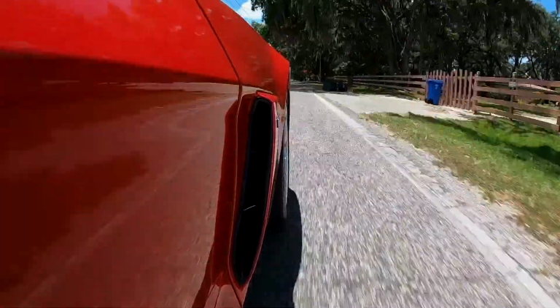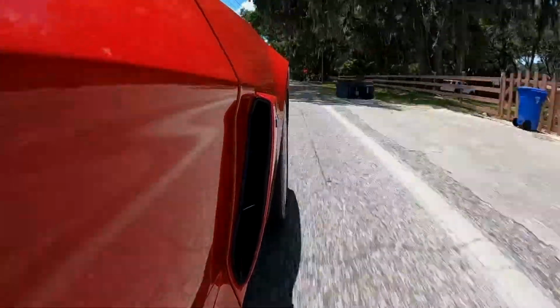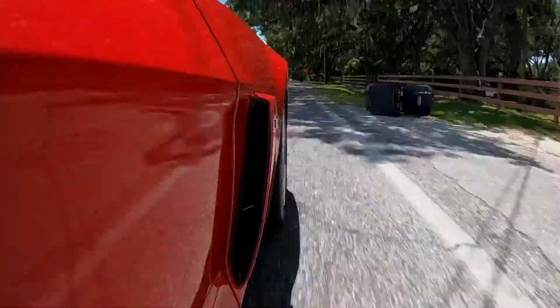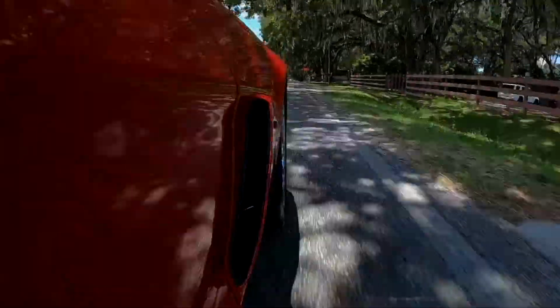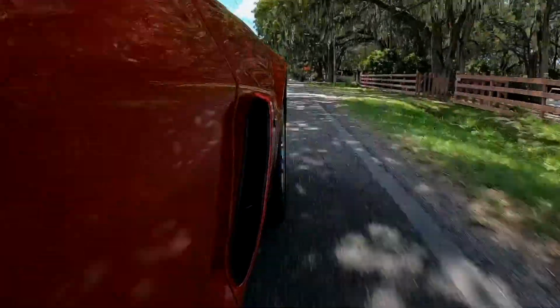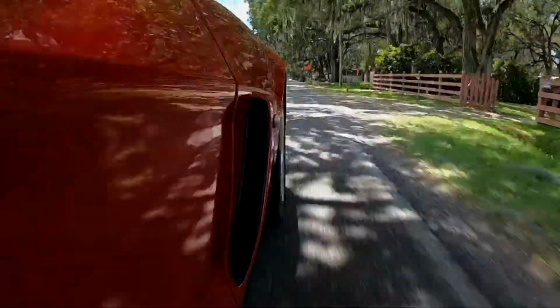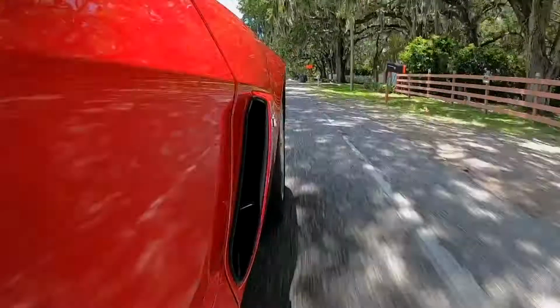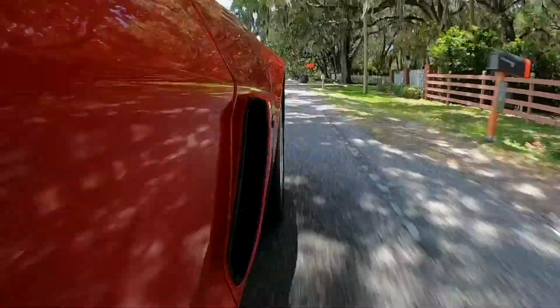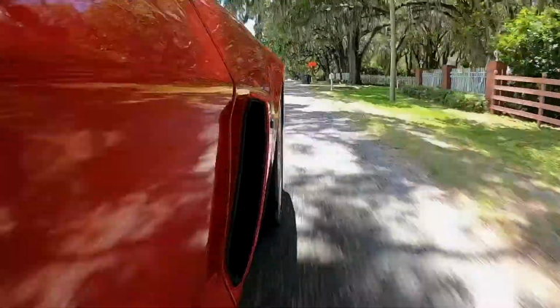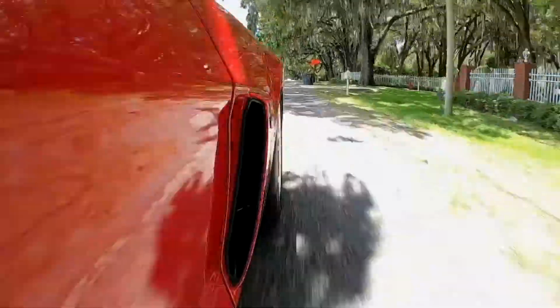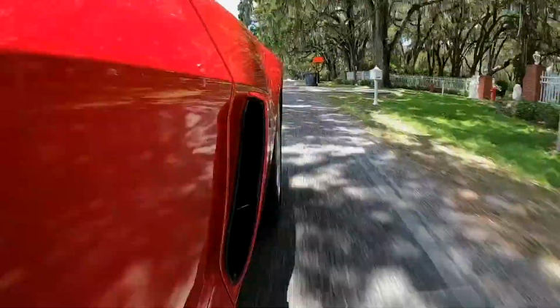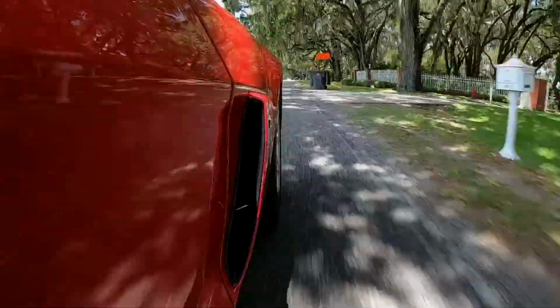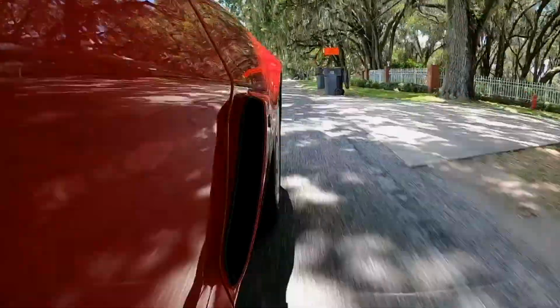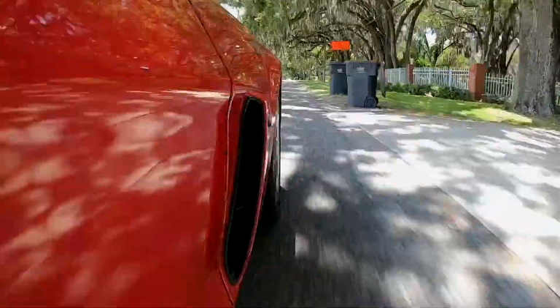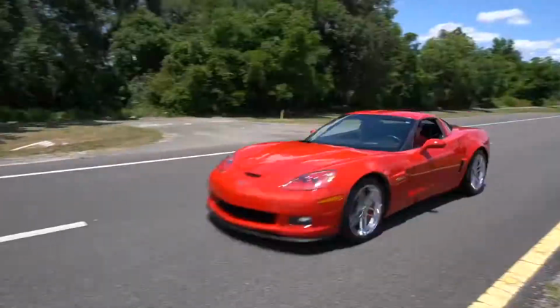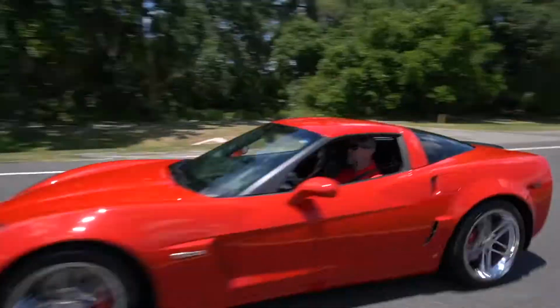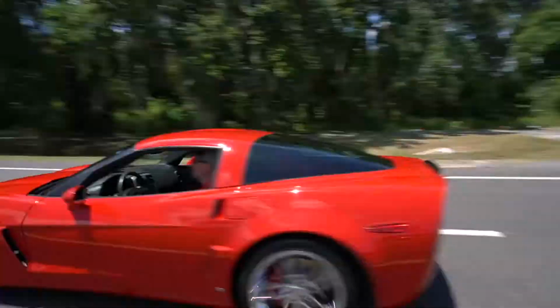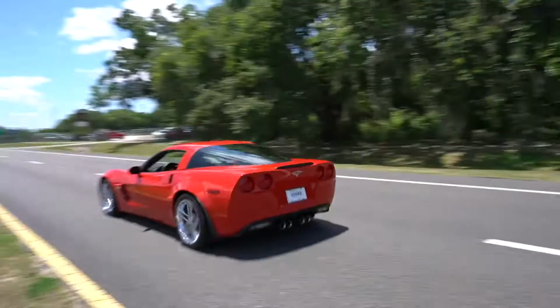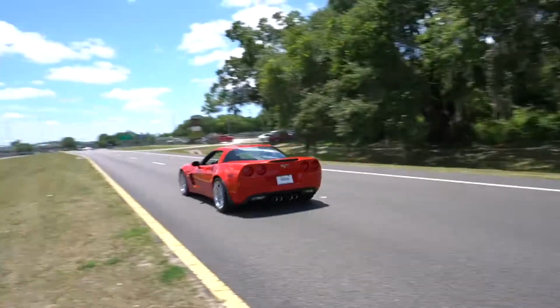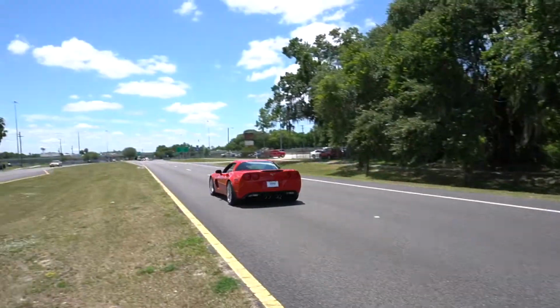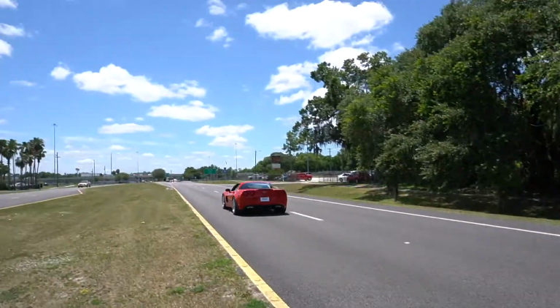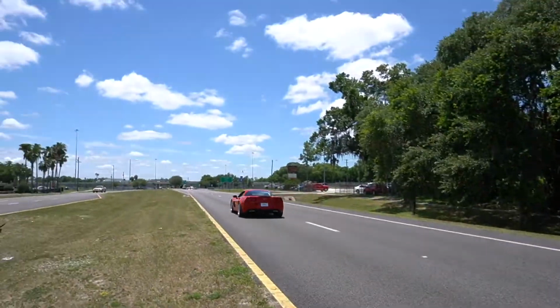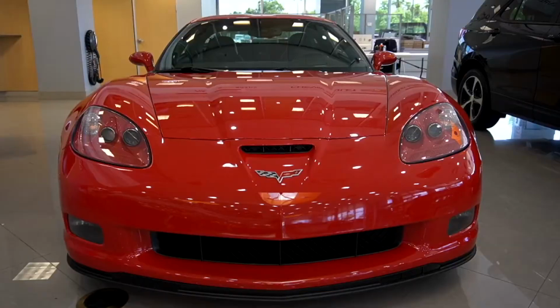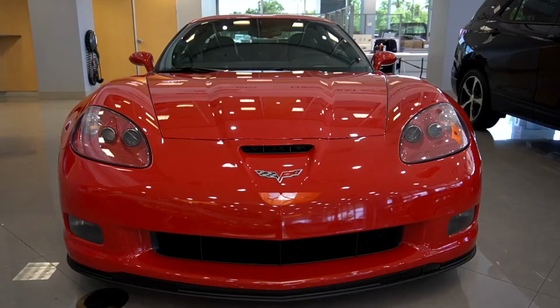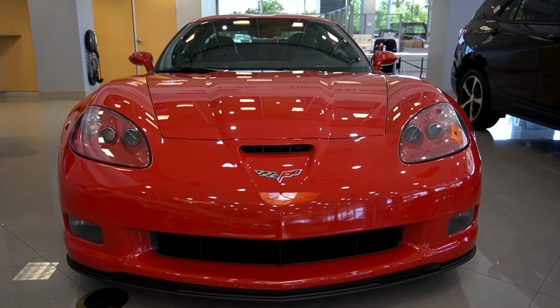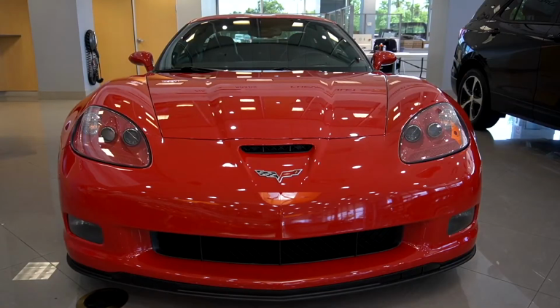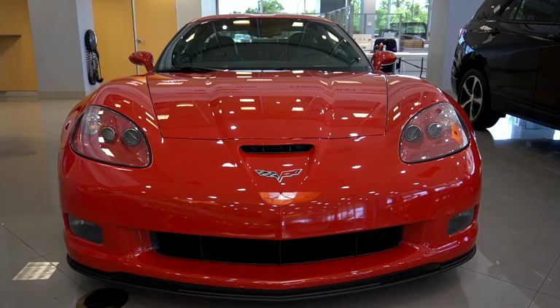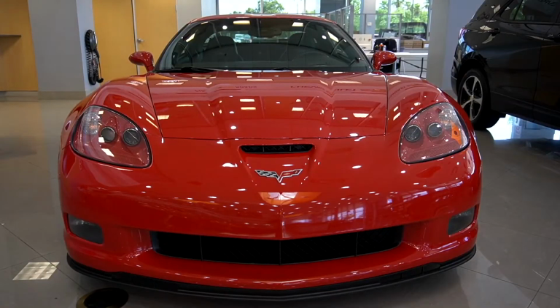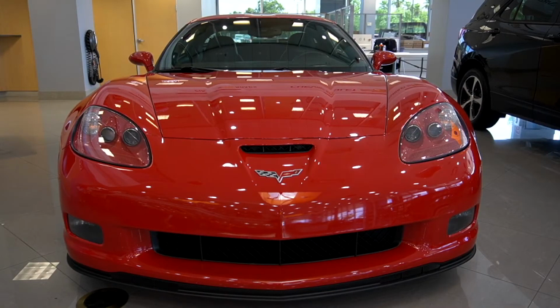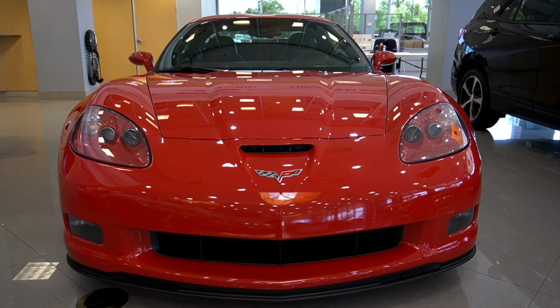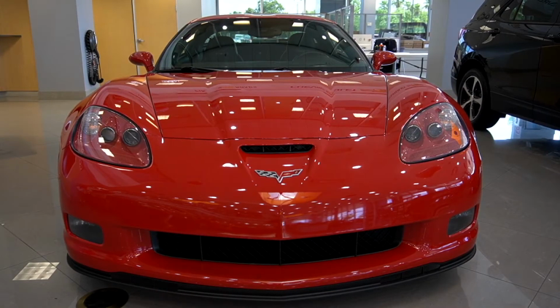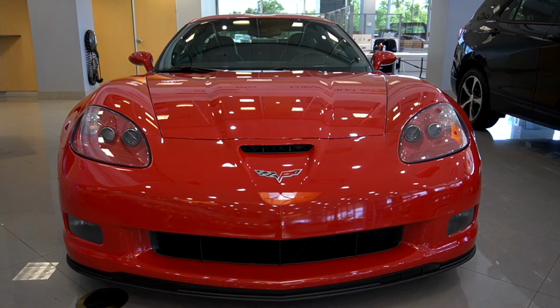Fun fact: the C6 is the first Corvette with exposed headlights since 1962.